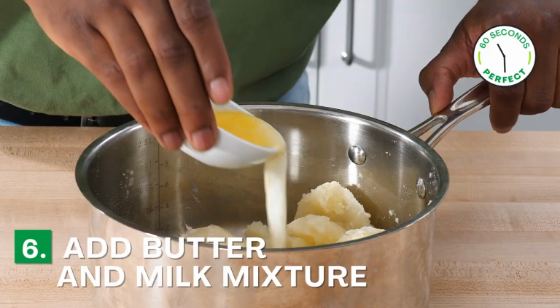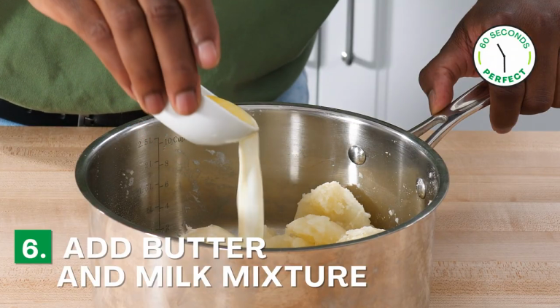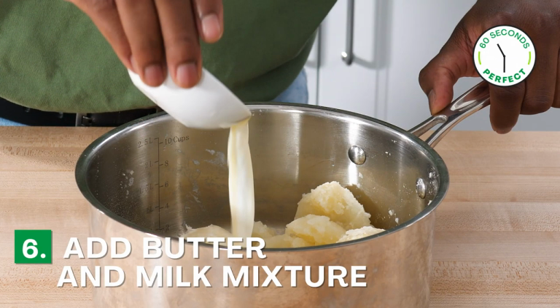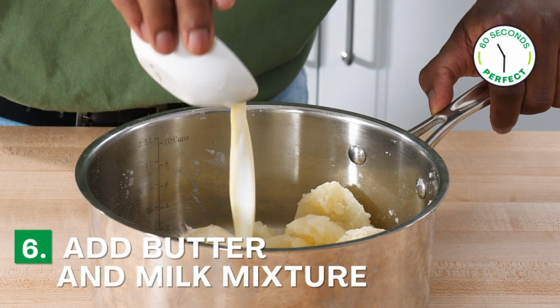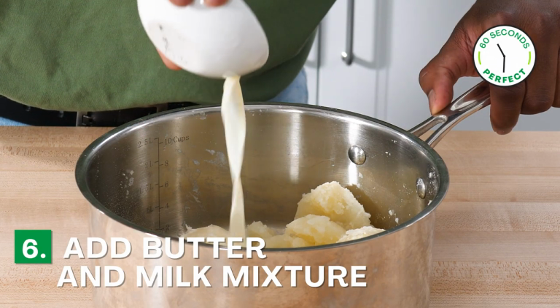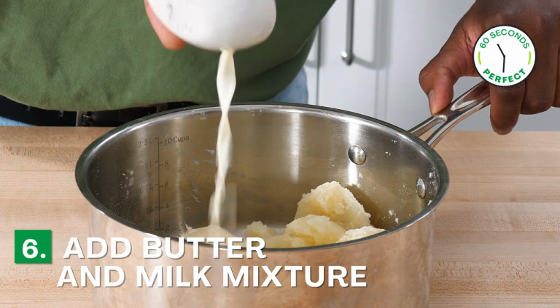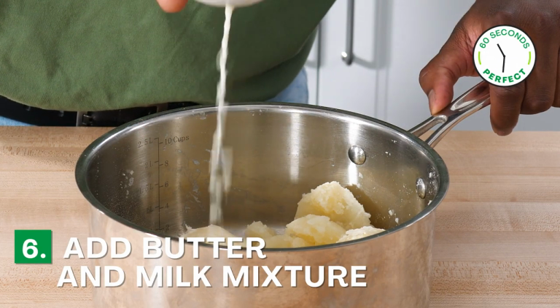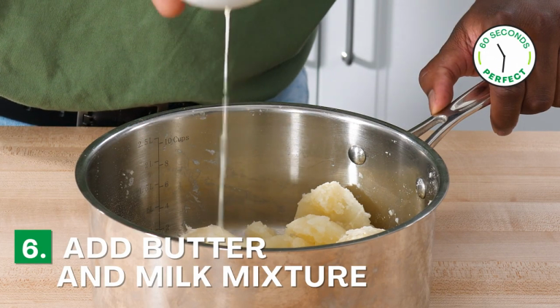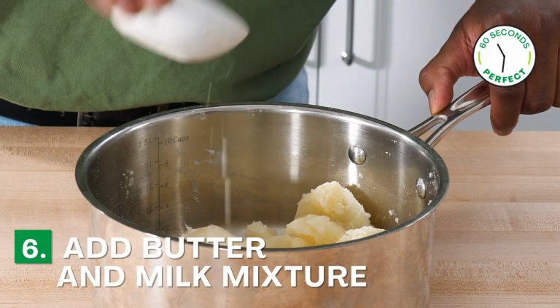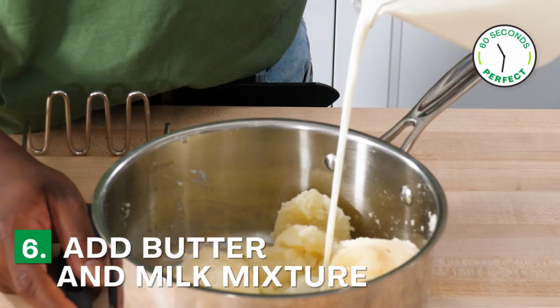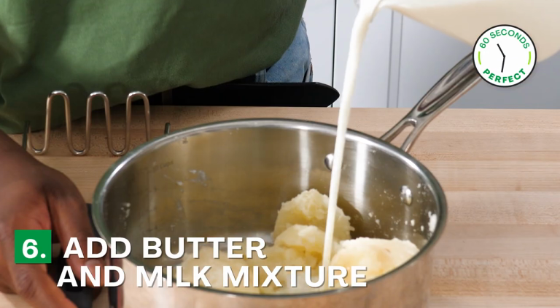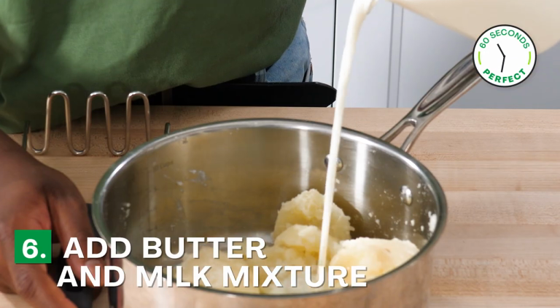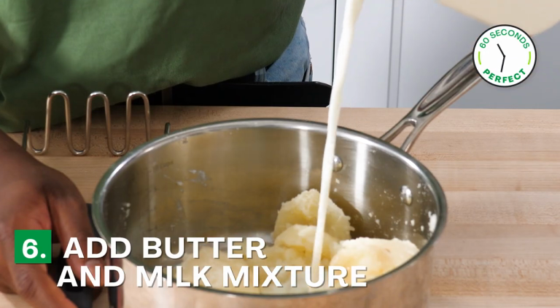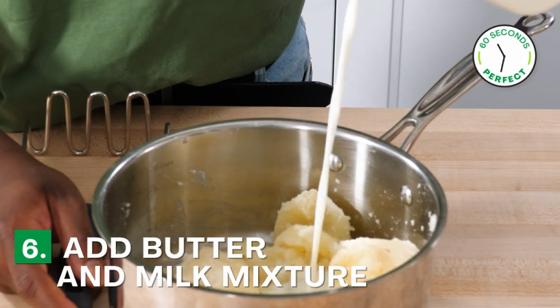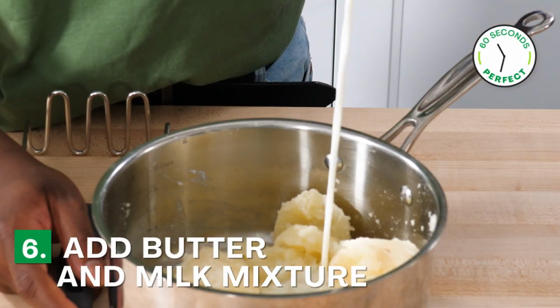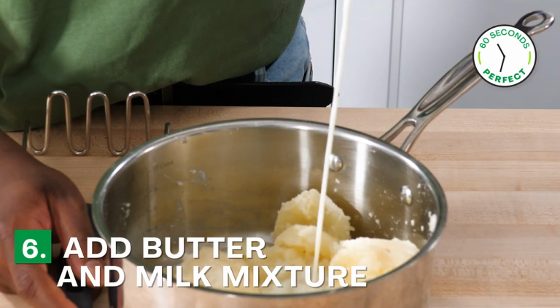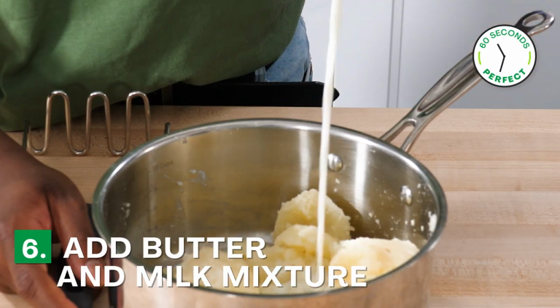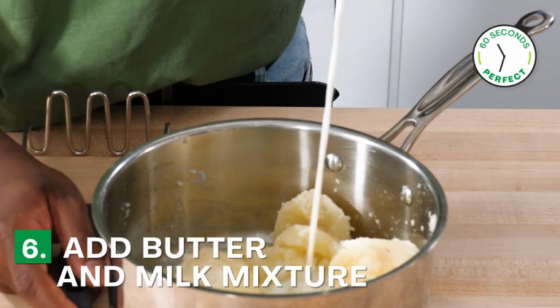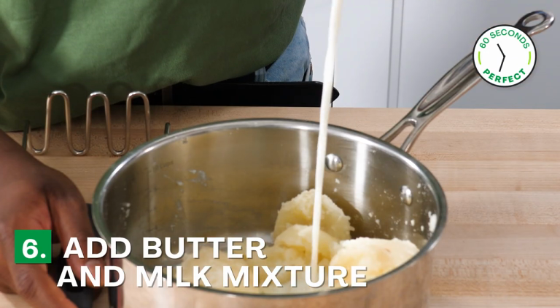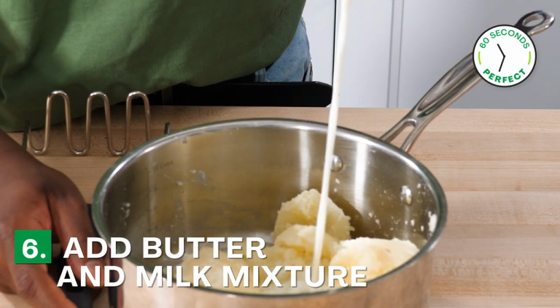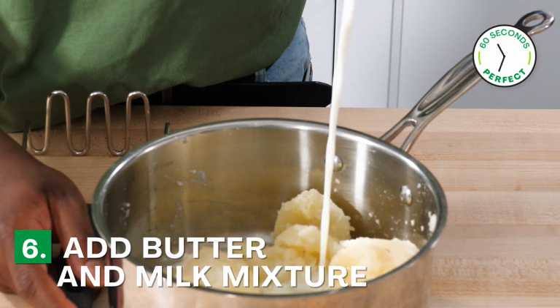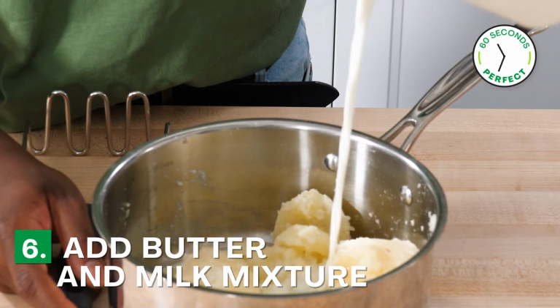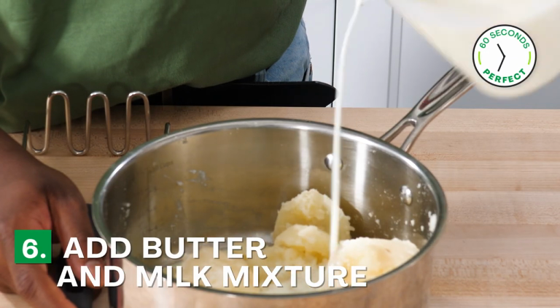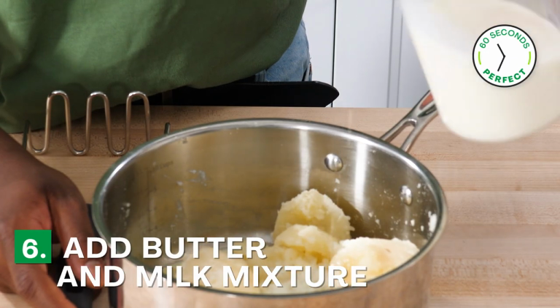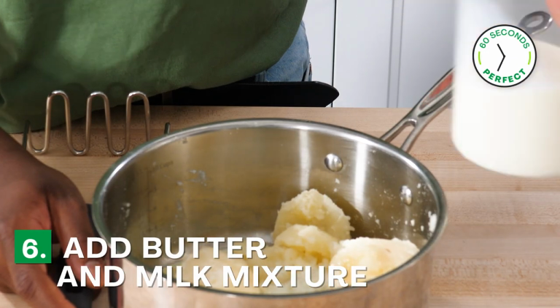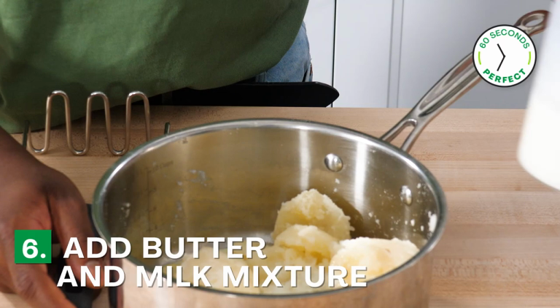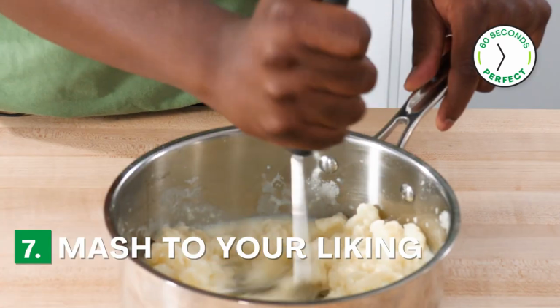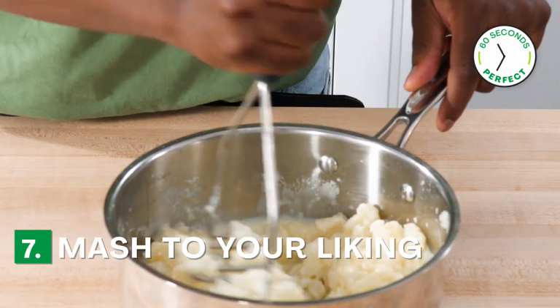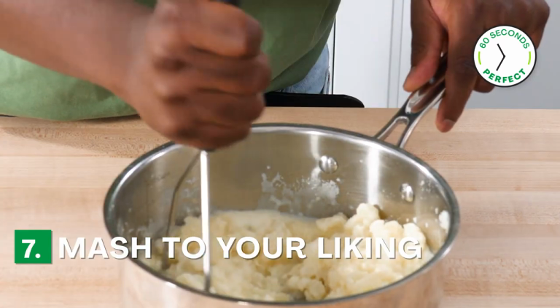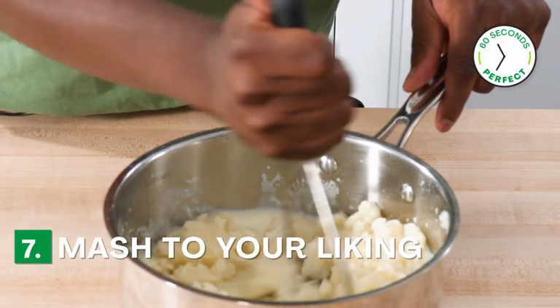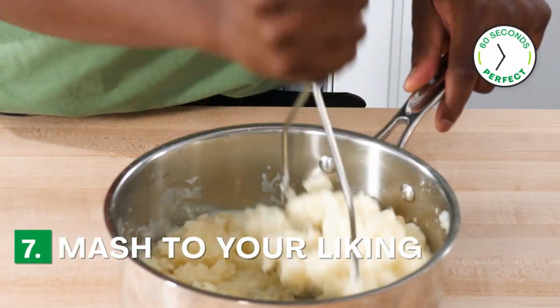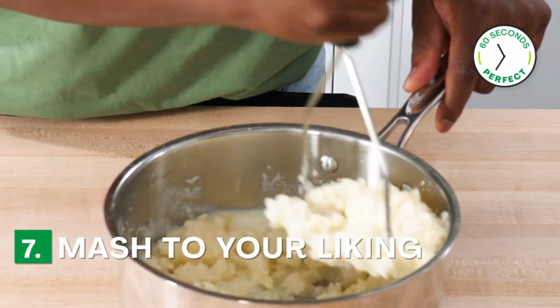Add your butter and milk mixture — start off slow, add as much as you want, and then mash it to your liking.